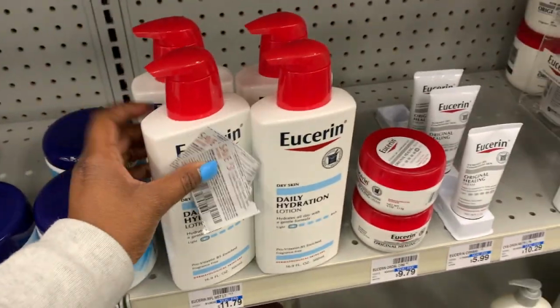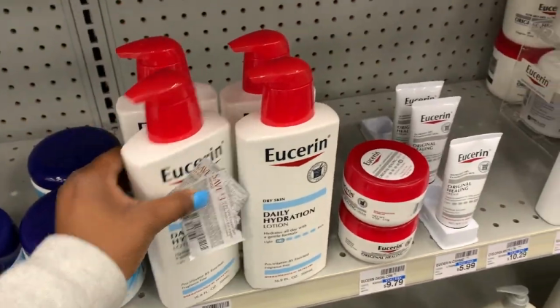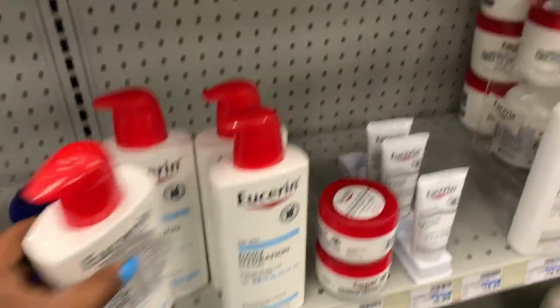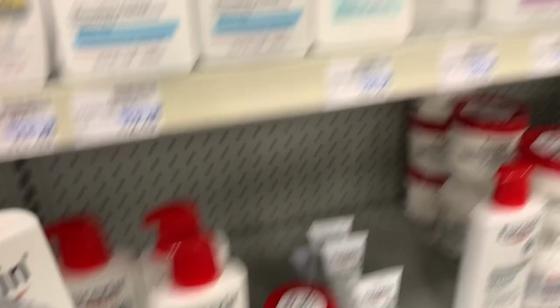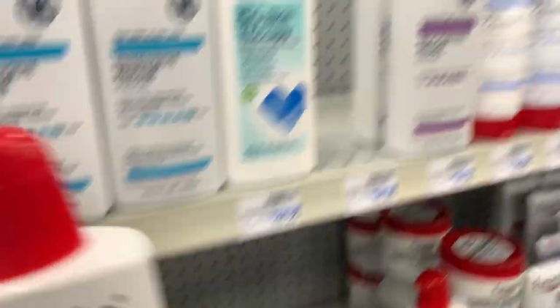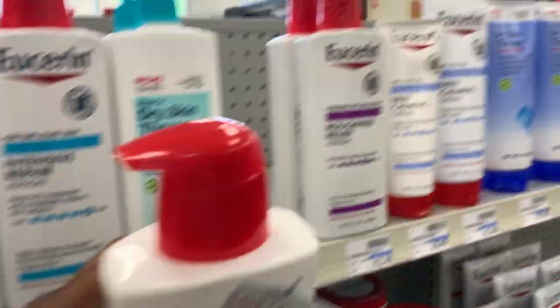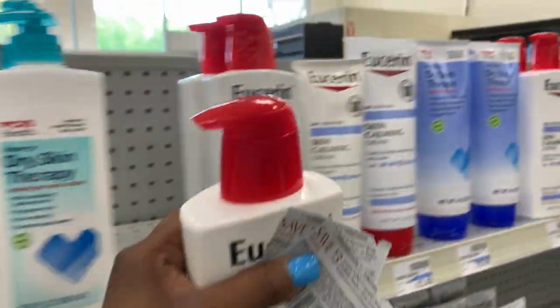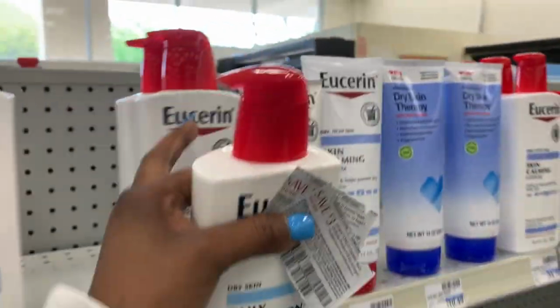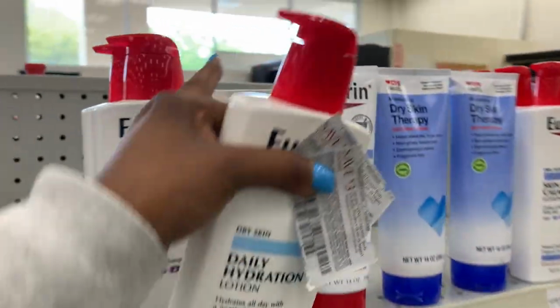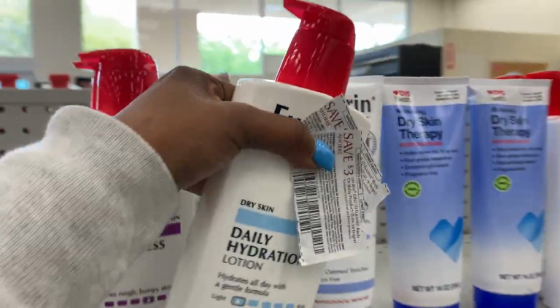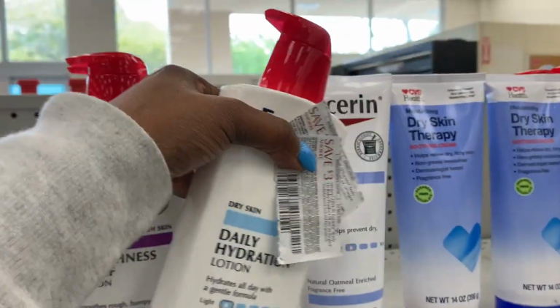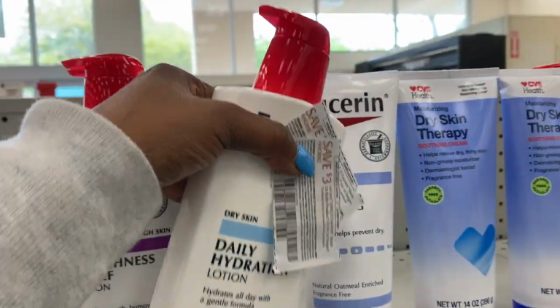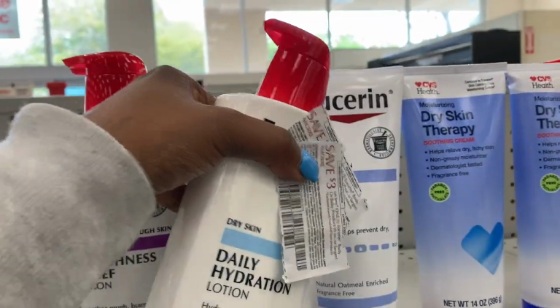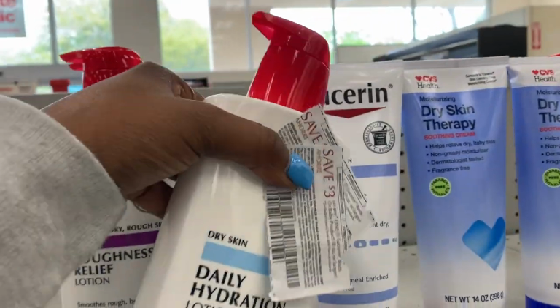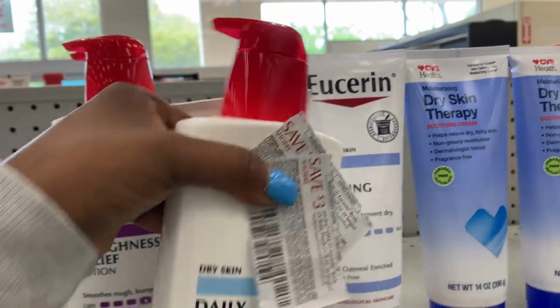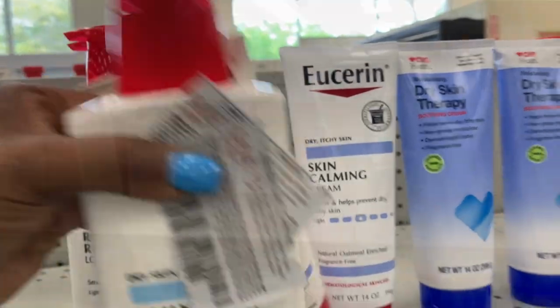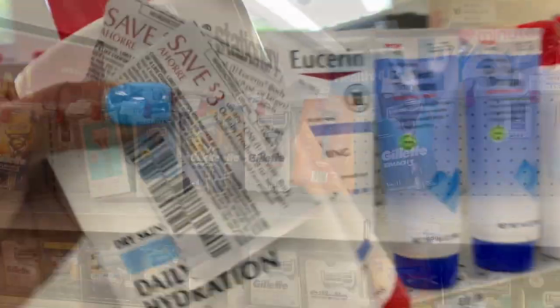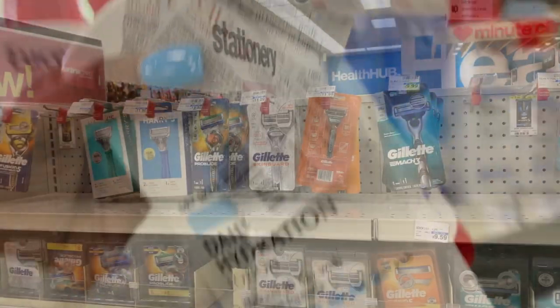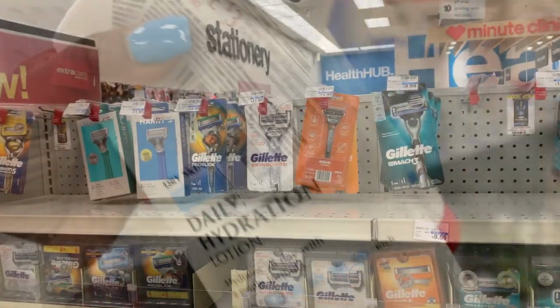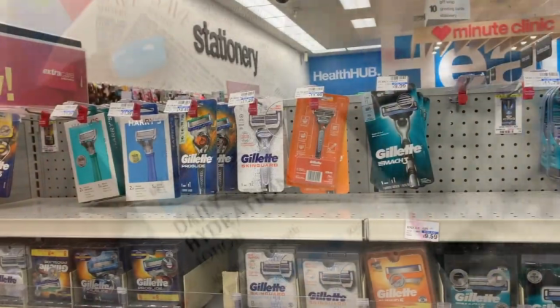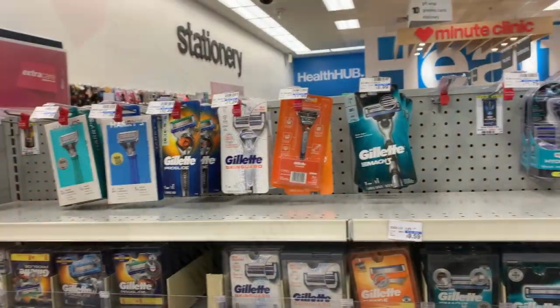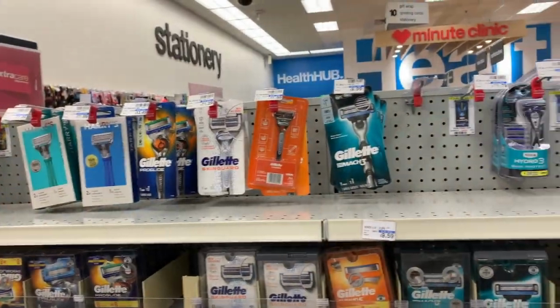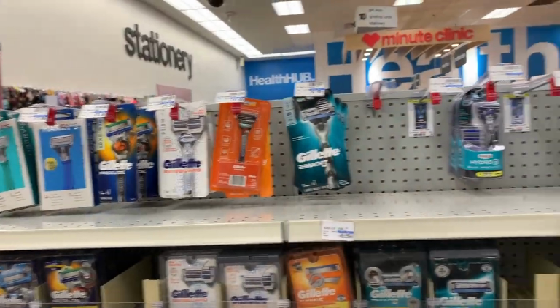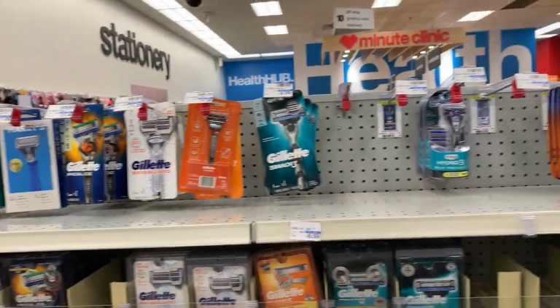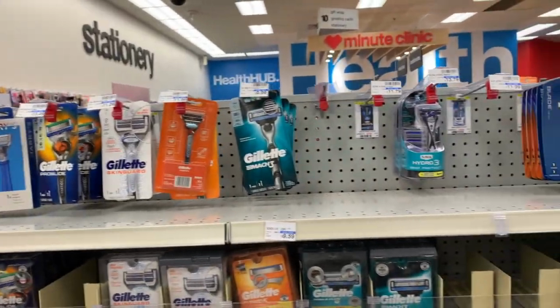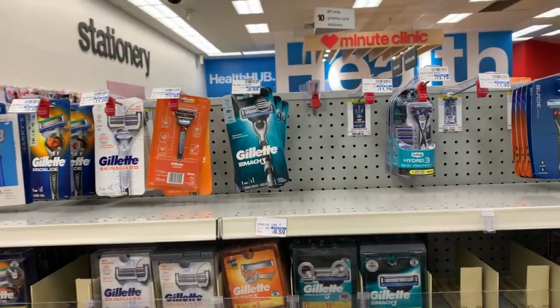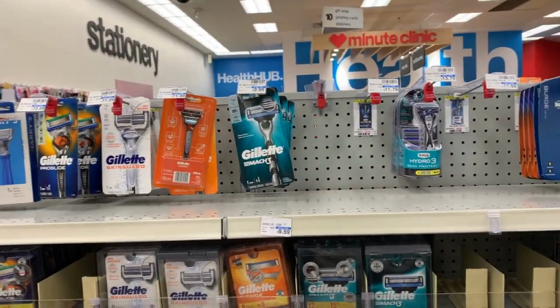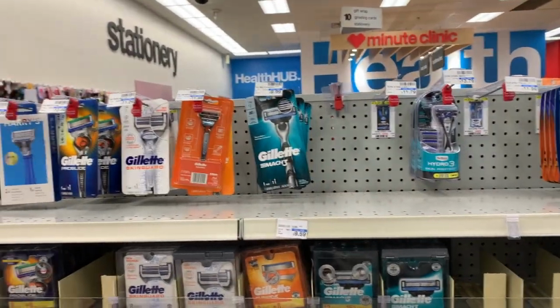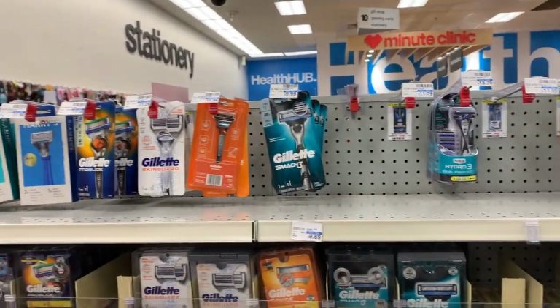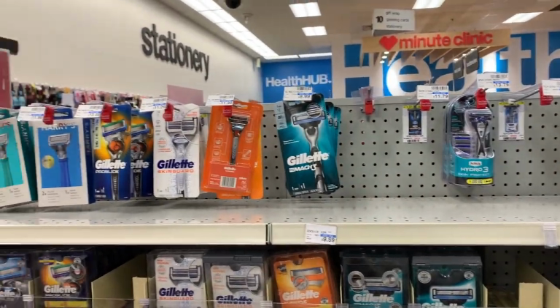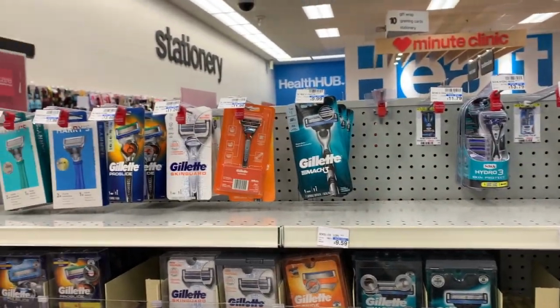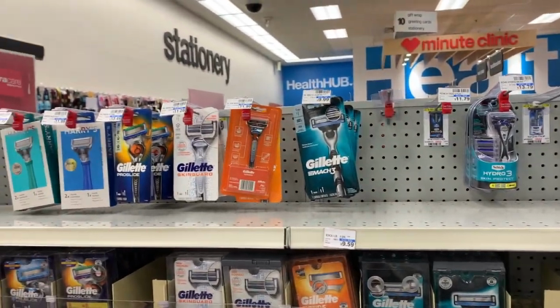That makes these $1.28 for both, or about 64 cents each, and it also counts towards beauty. Let me pick up my two items and put them in my cart.